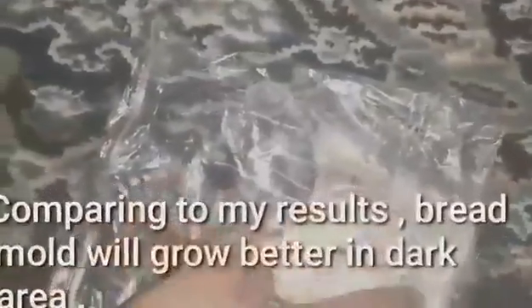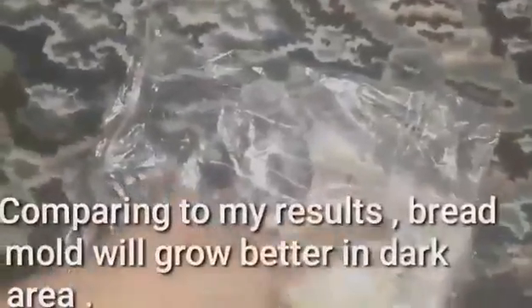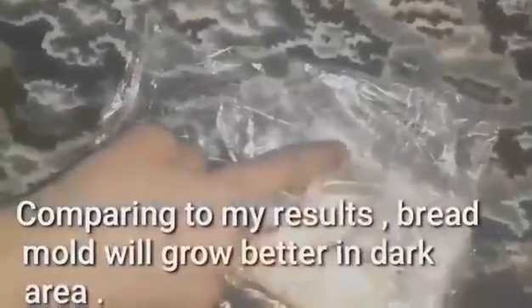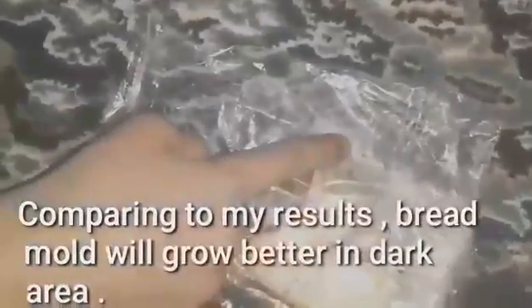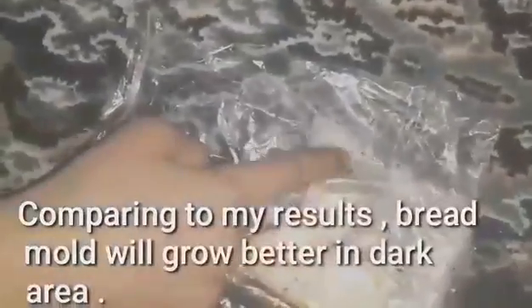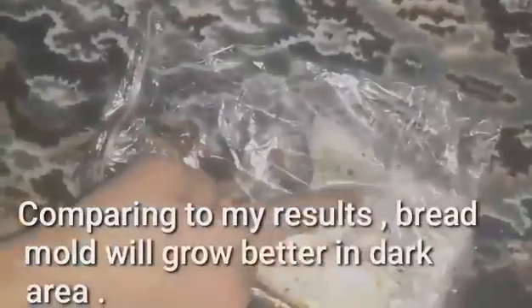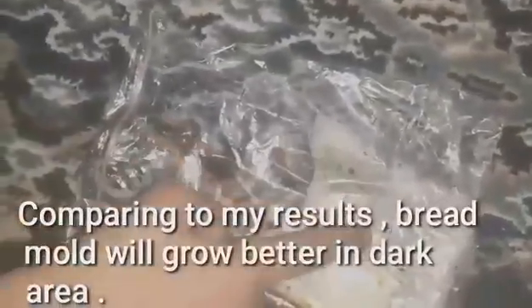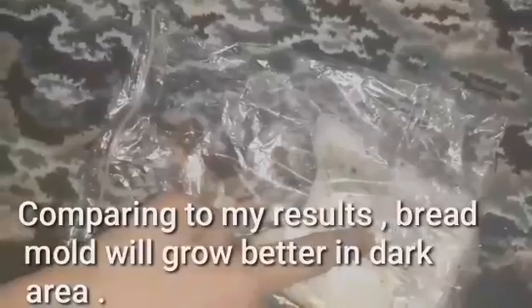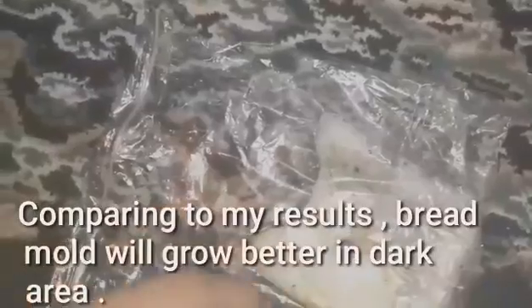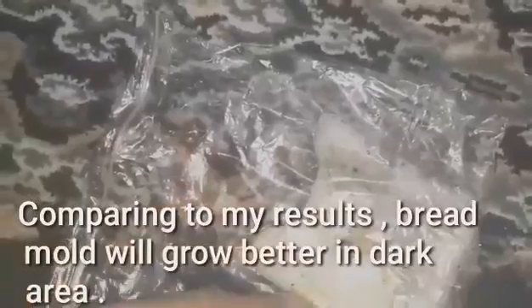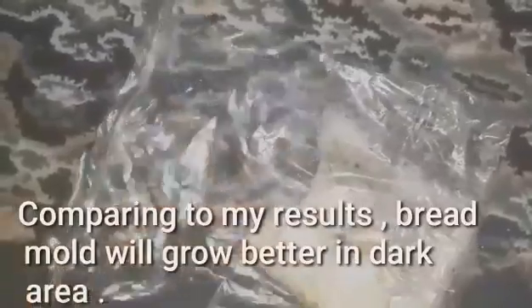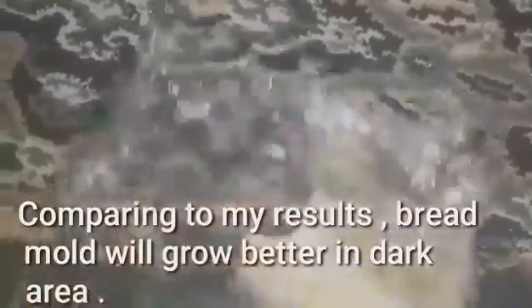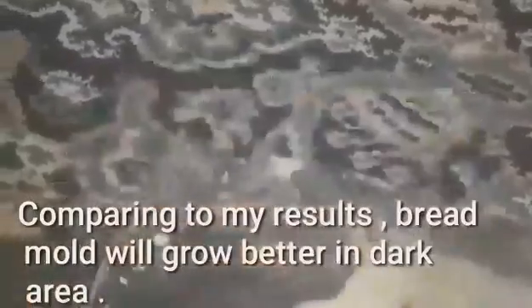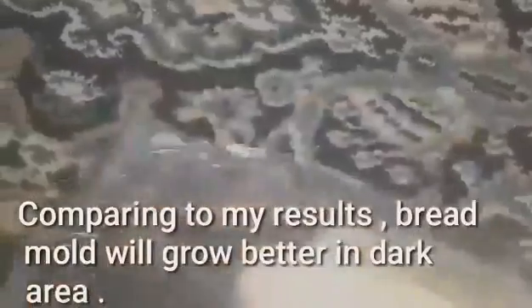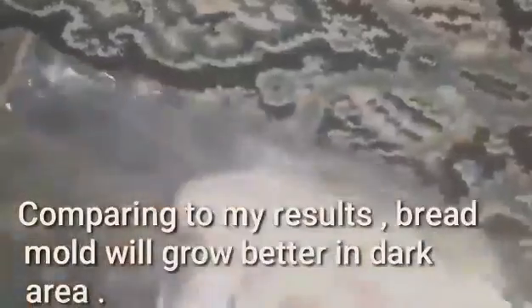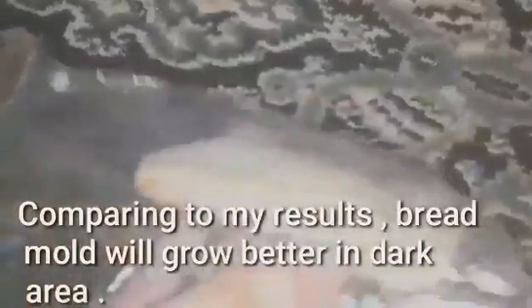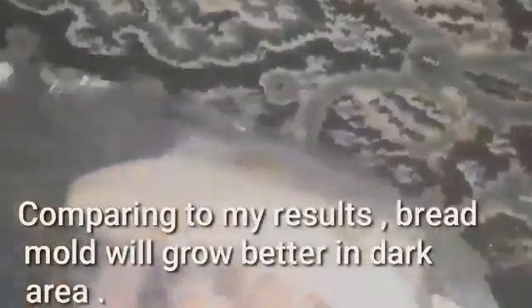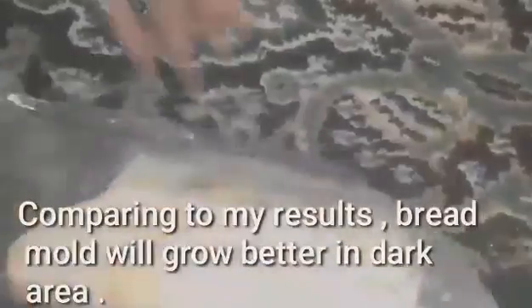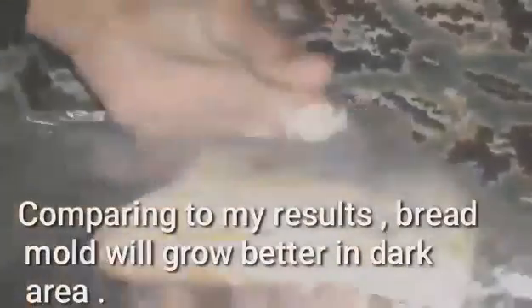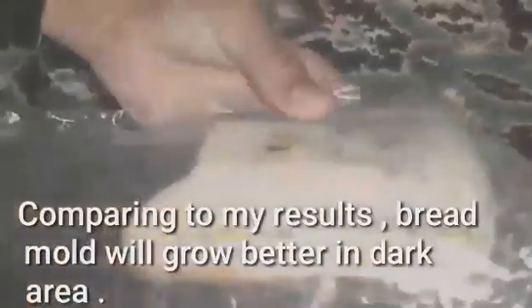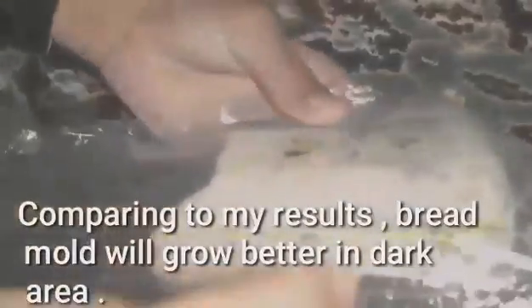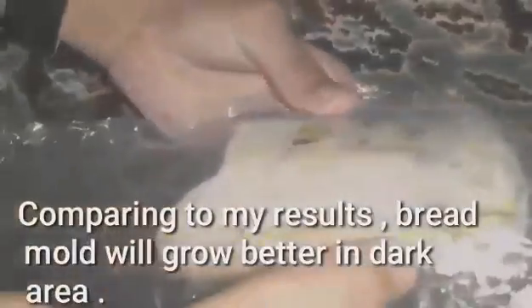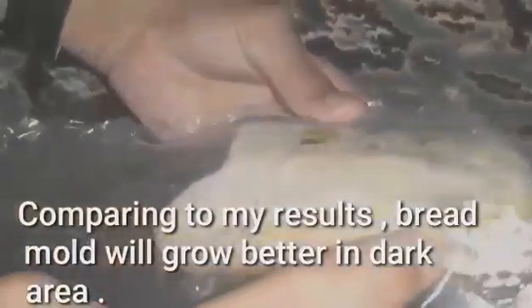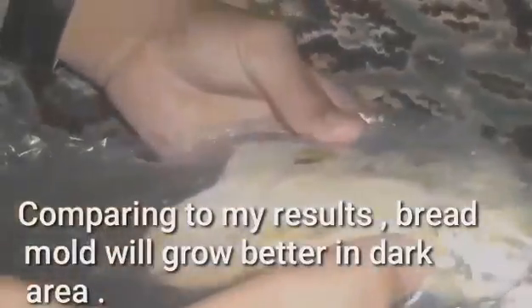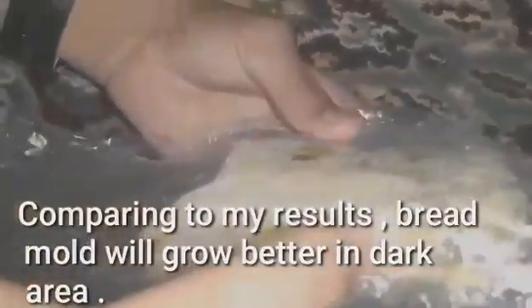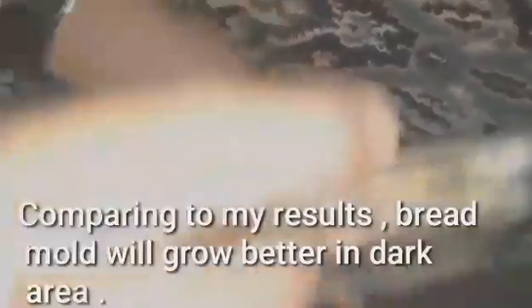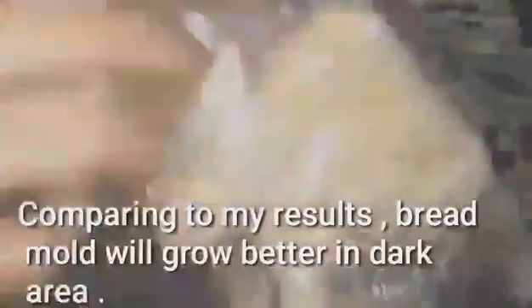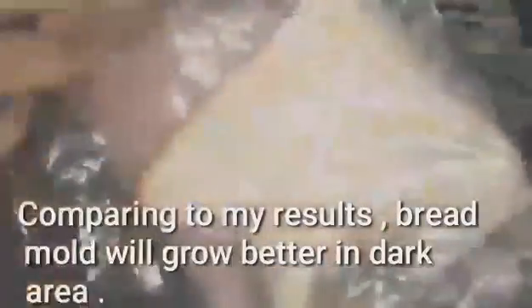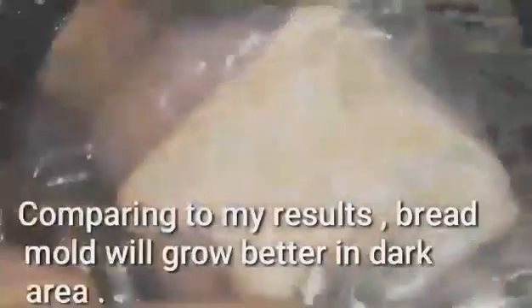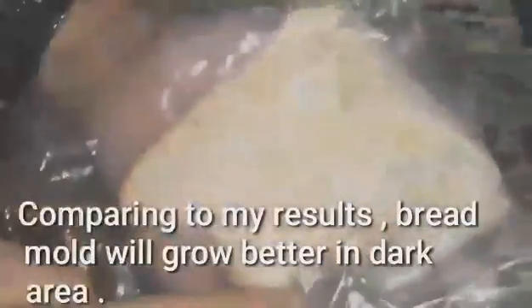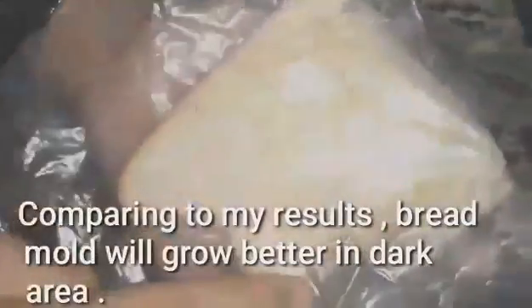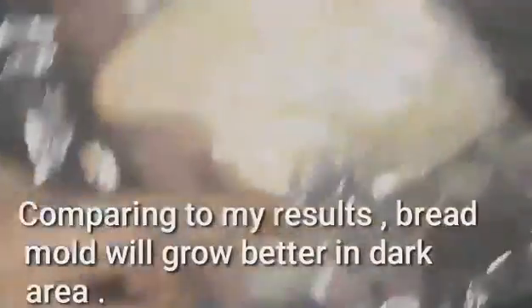Conclusion: comparing to my results, bread mold will grow better in a dark area.